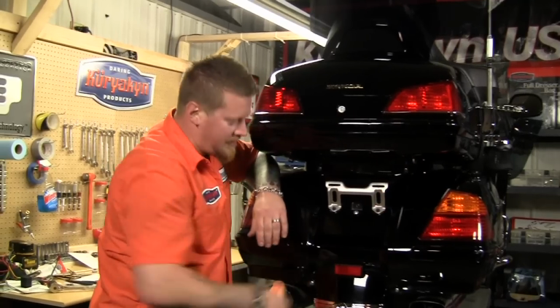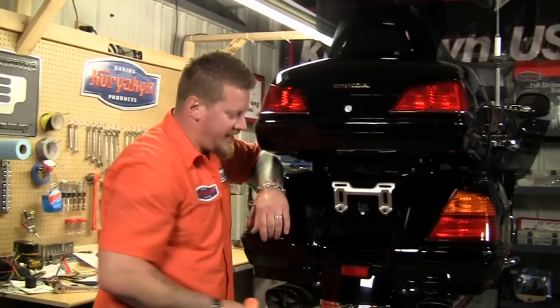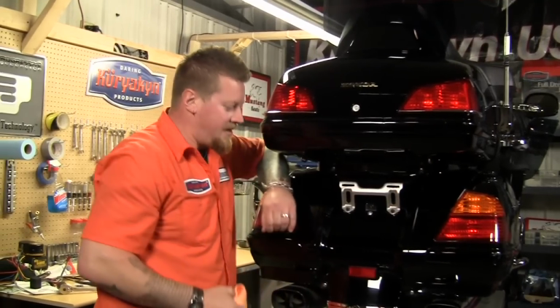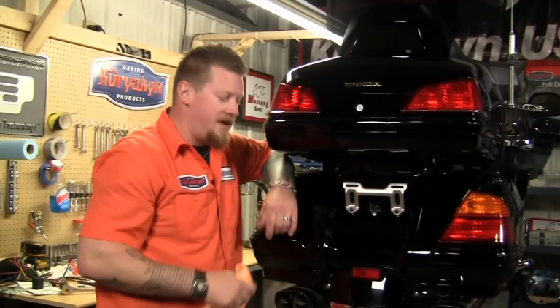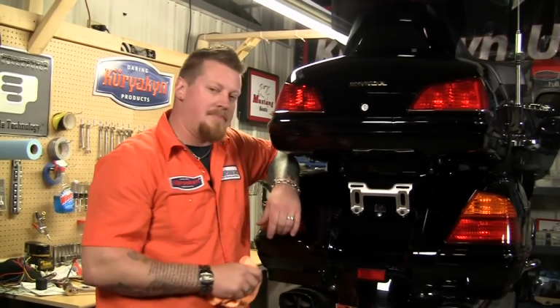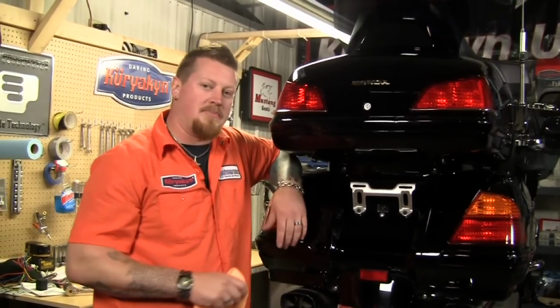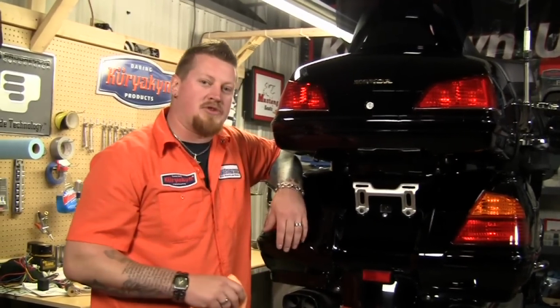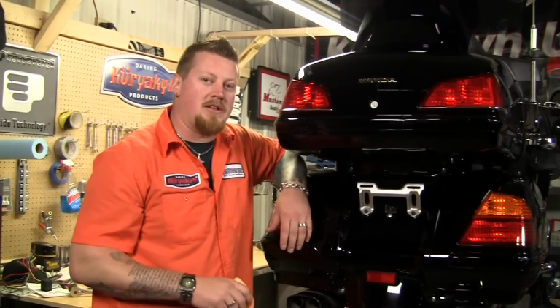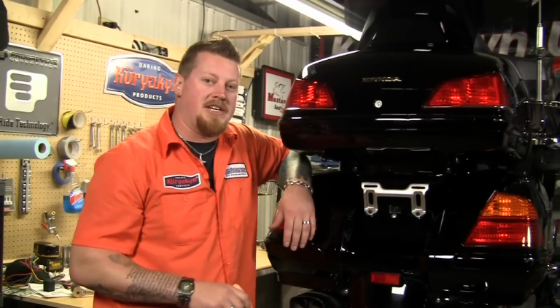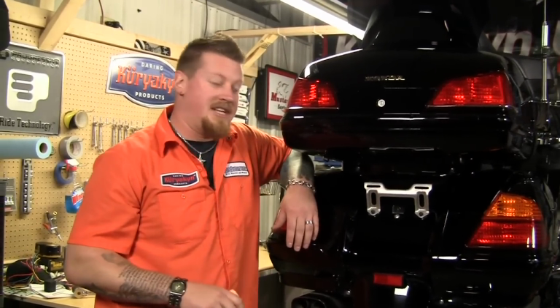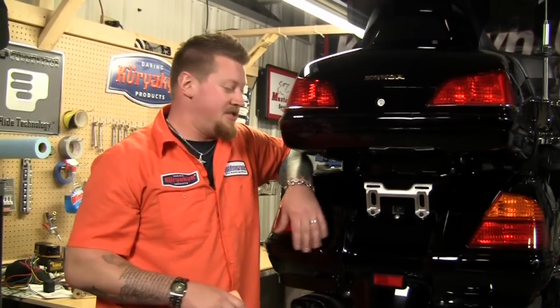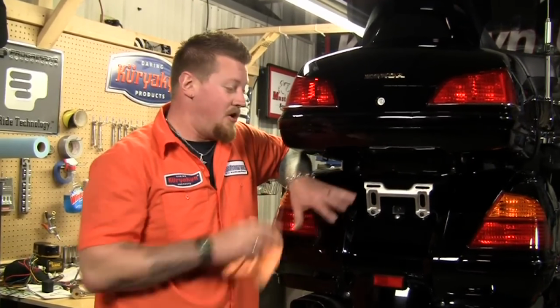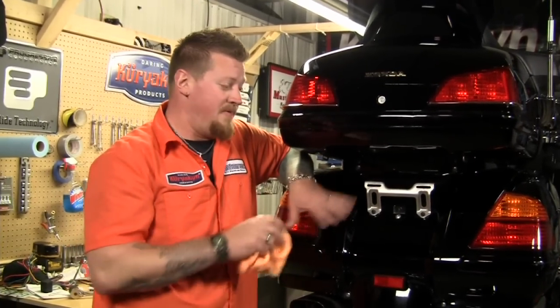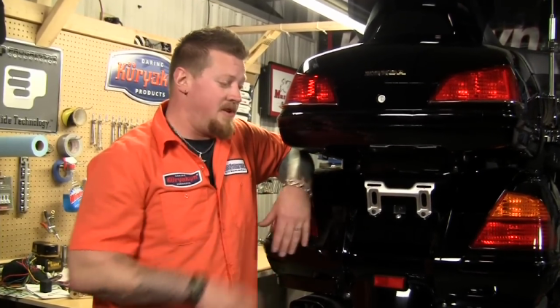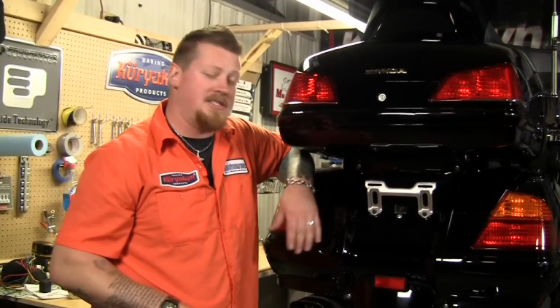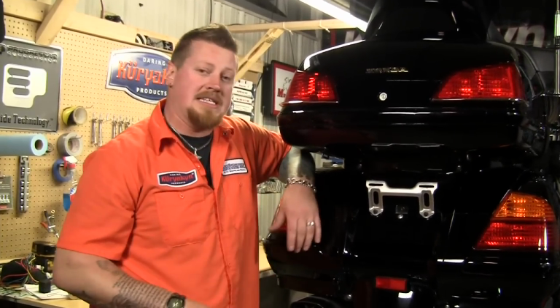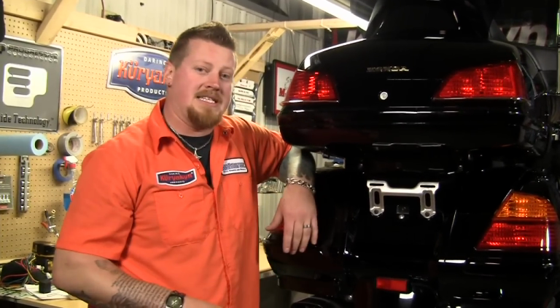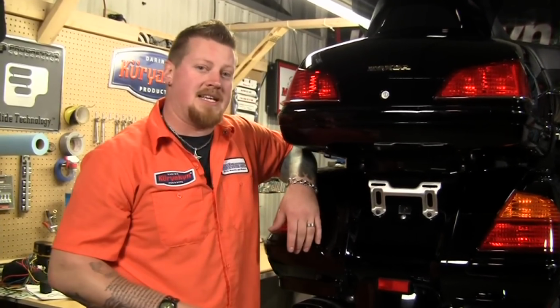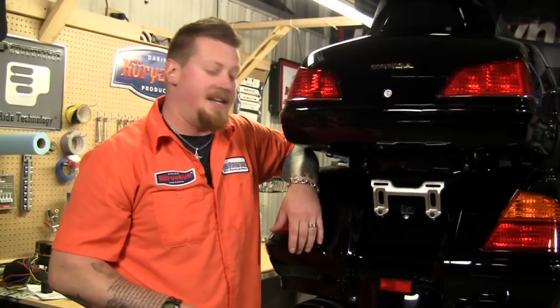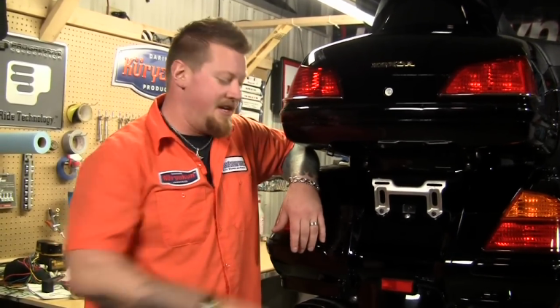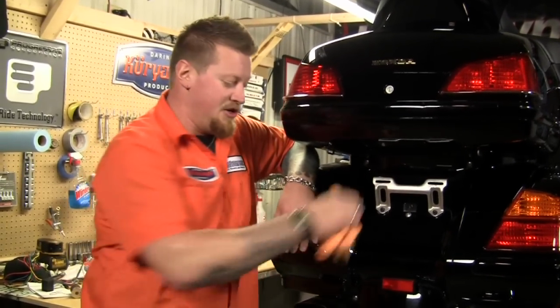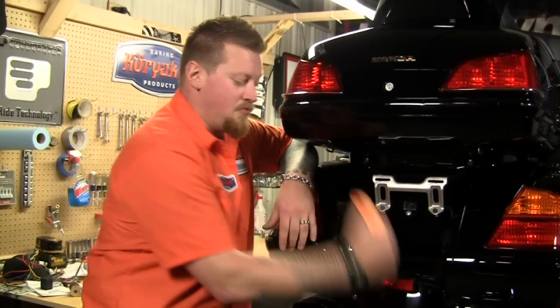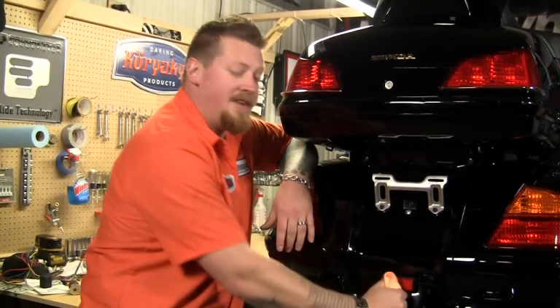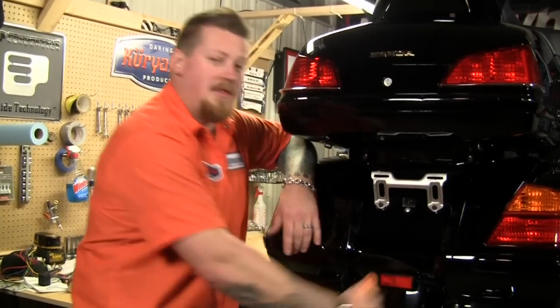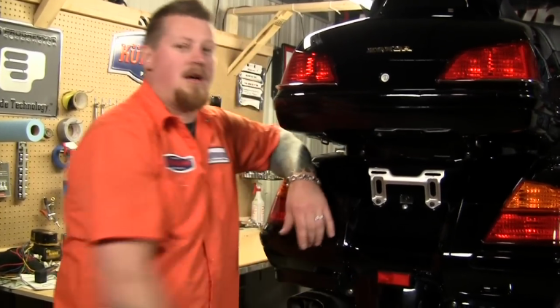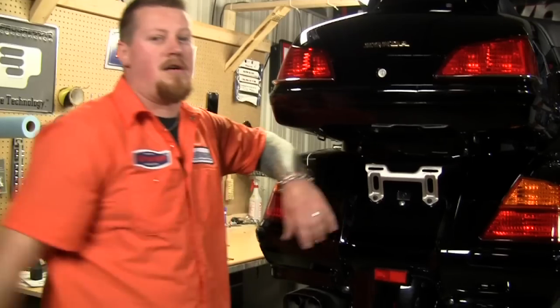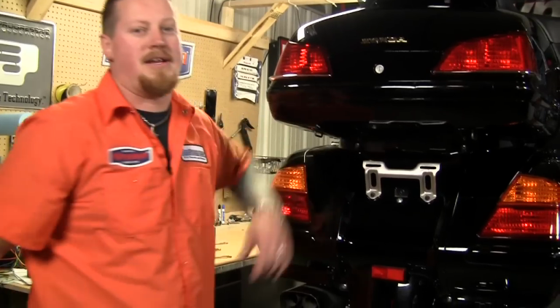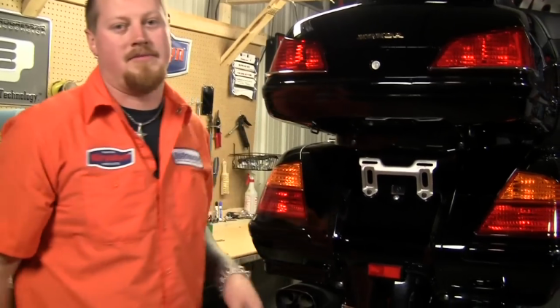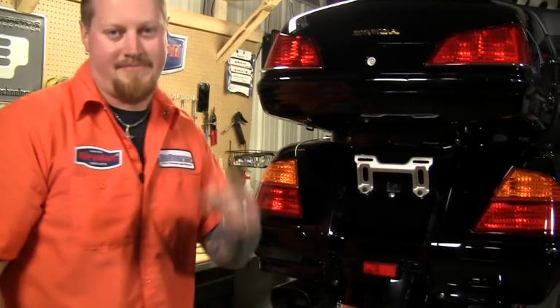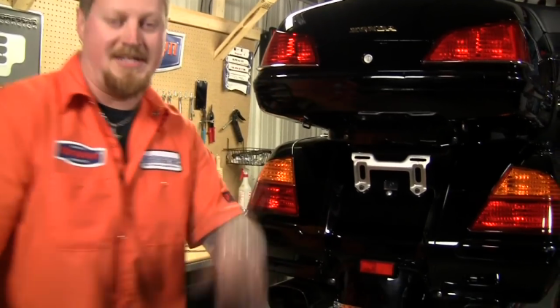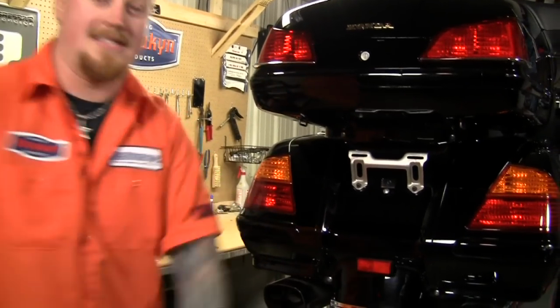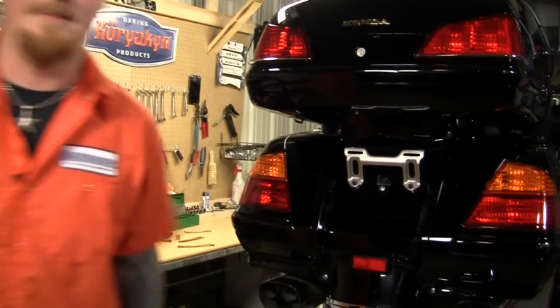Okay, now that wraps up the trailer hitch section. I hope you found this as easy as I did and you're ready for the long haul now. Until next time.